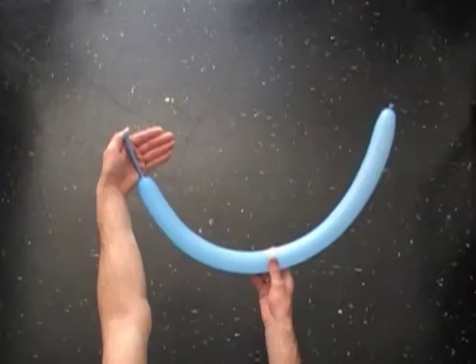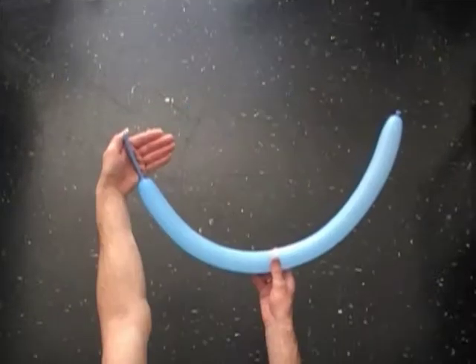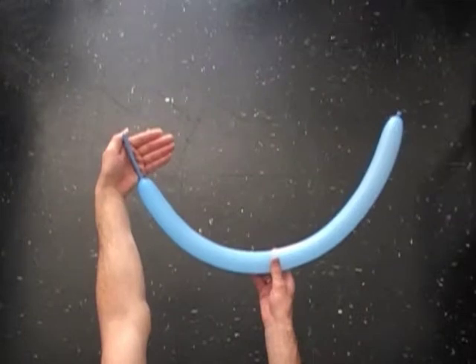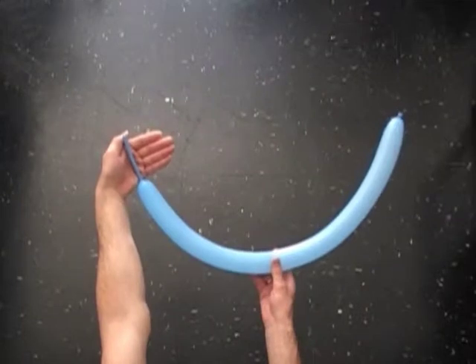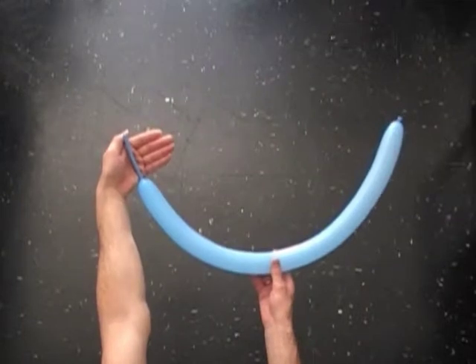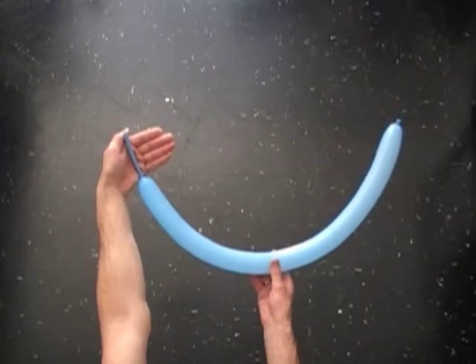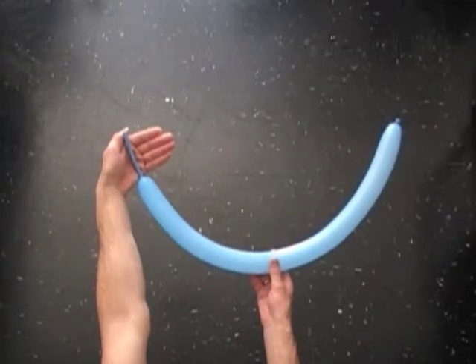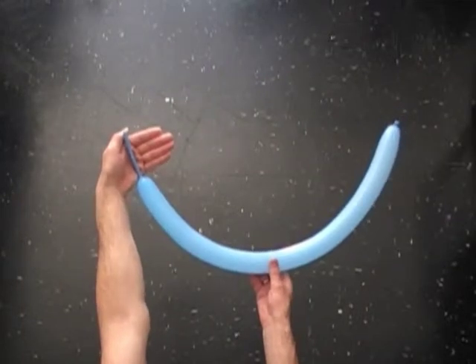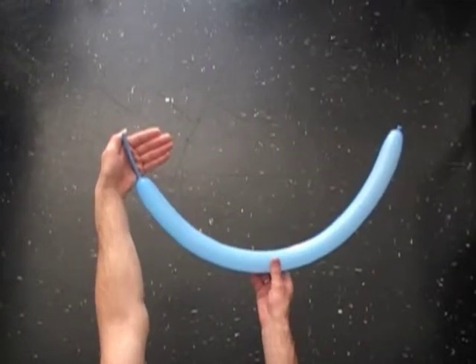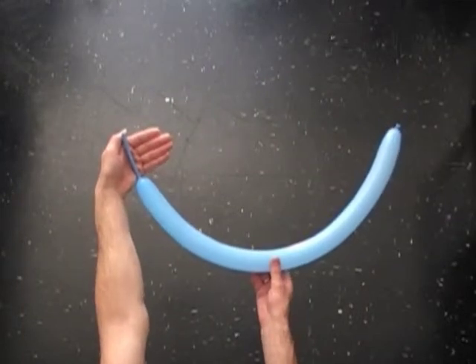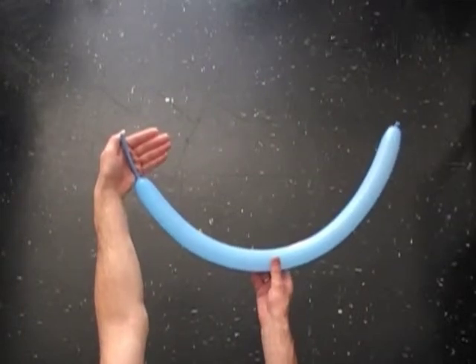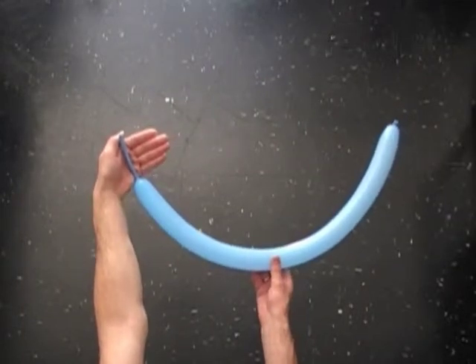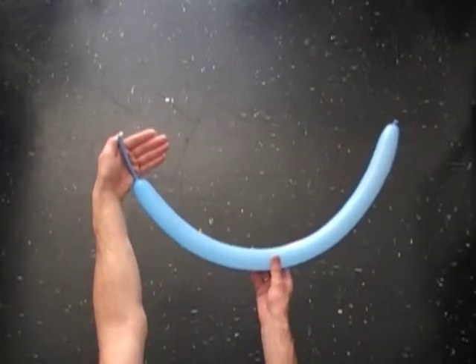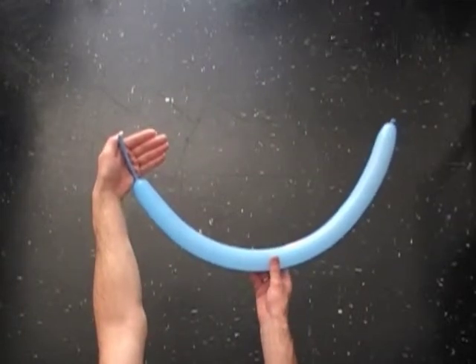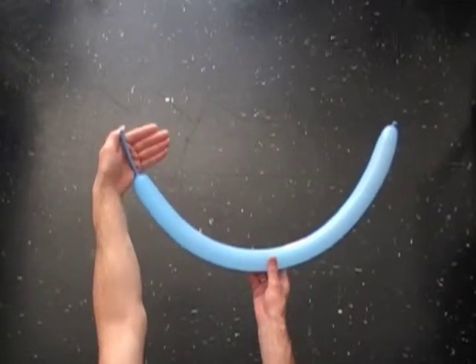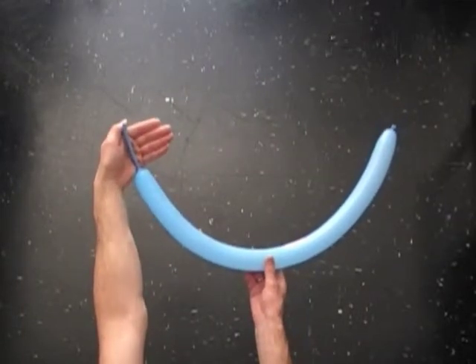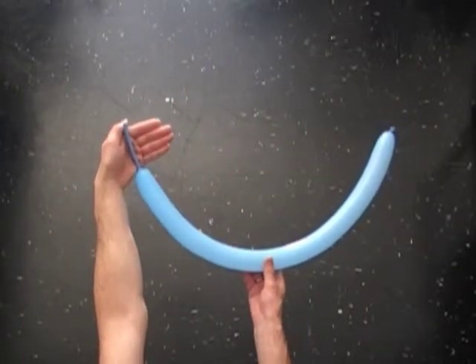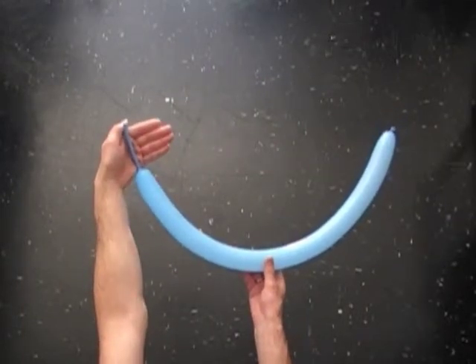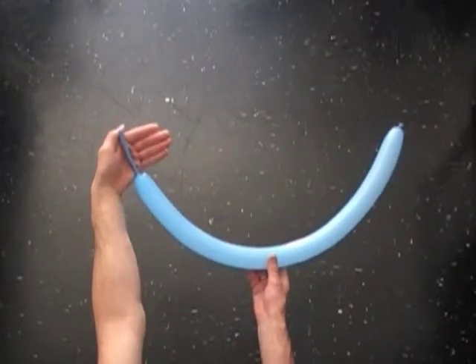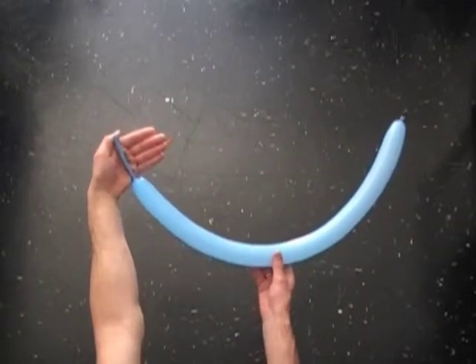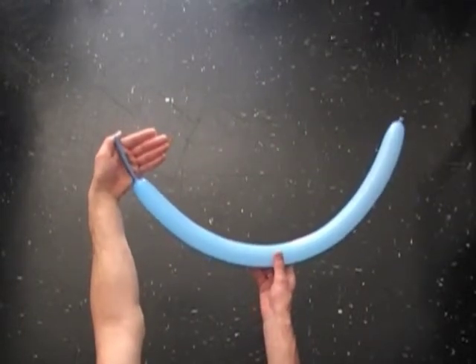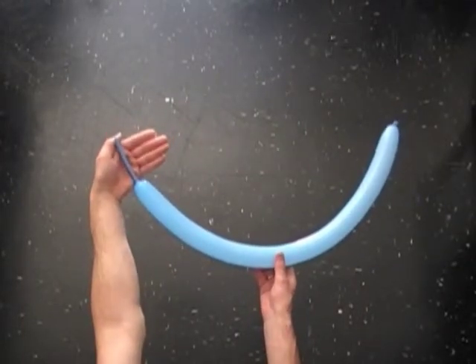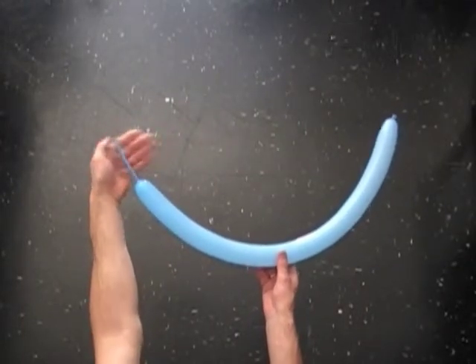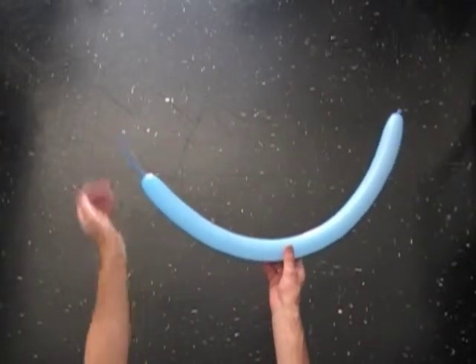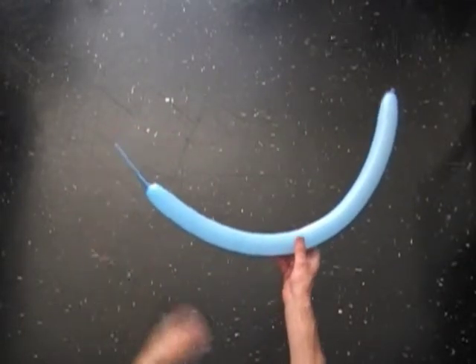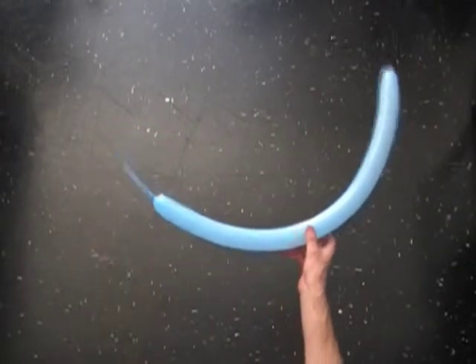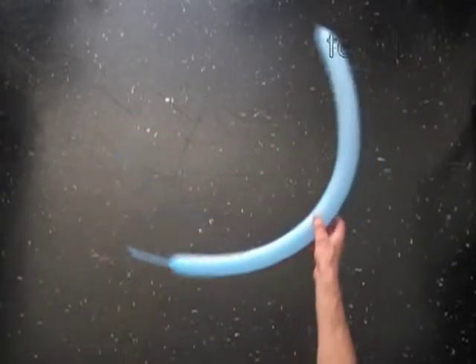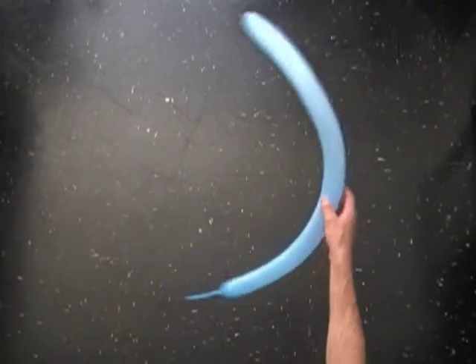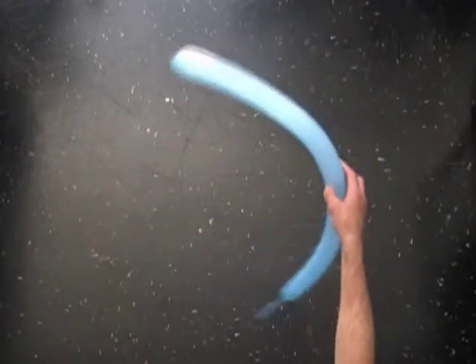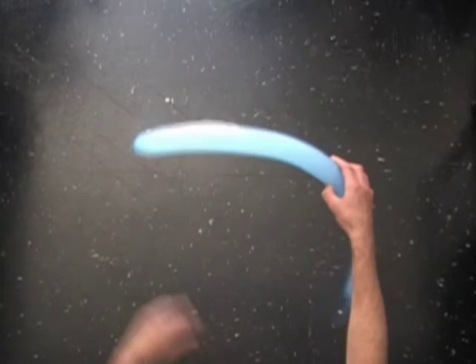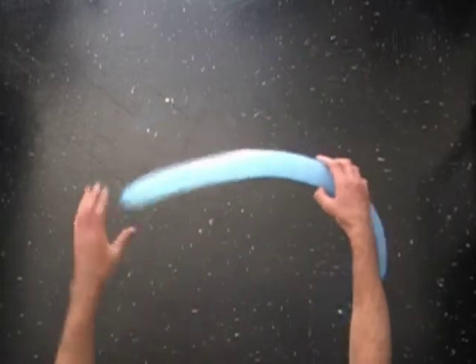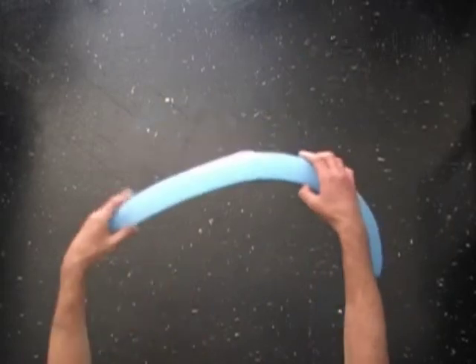Hello! We are going to make a dress for a doll. Inflate a balloon leaving a four inch flat tail.